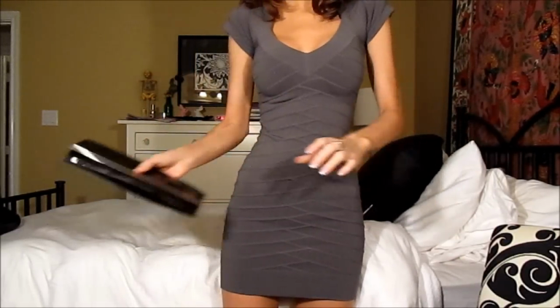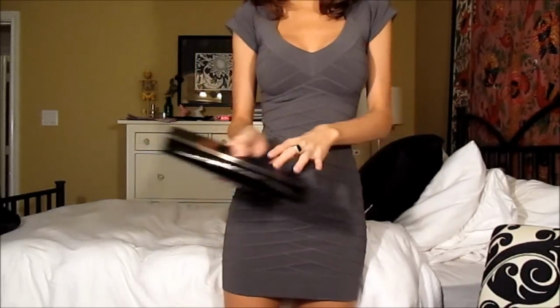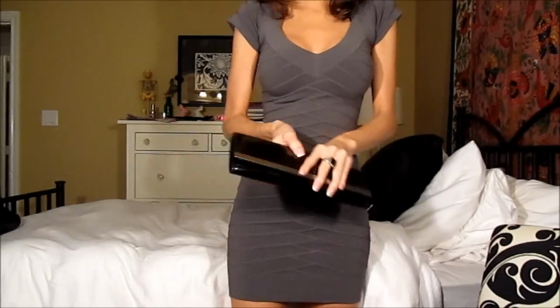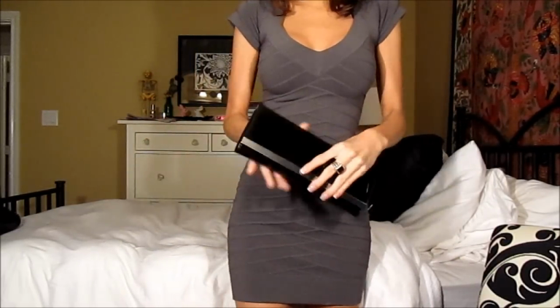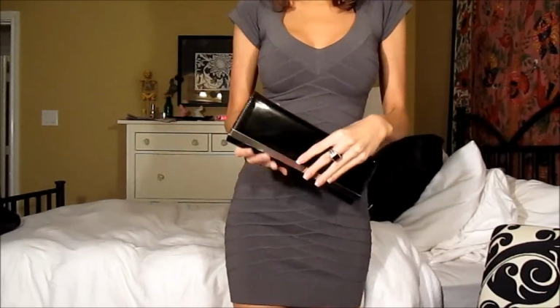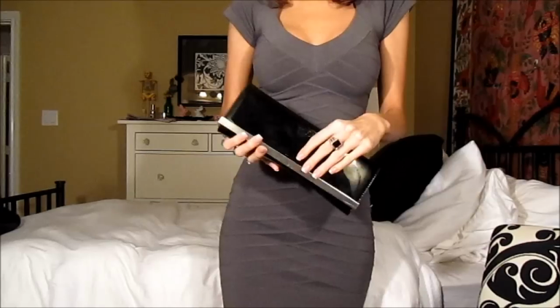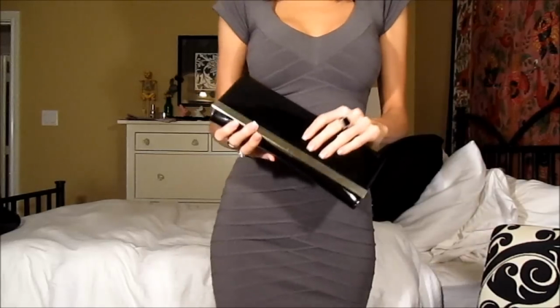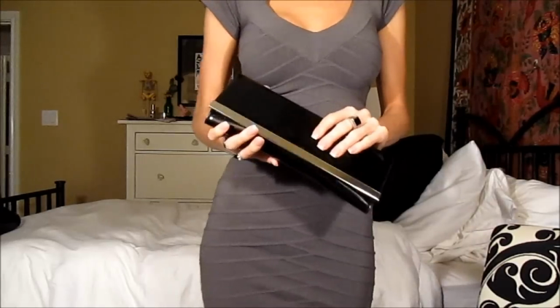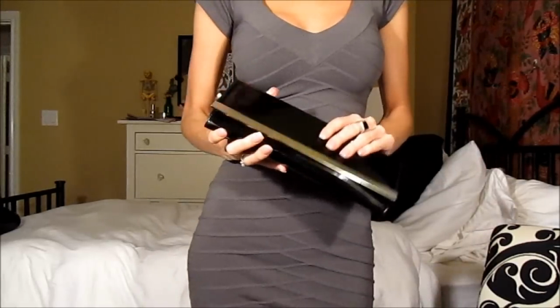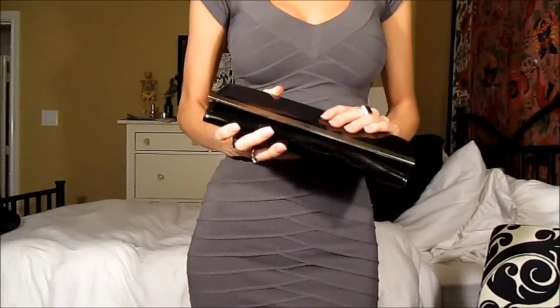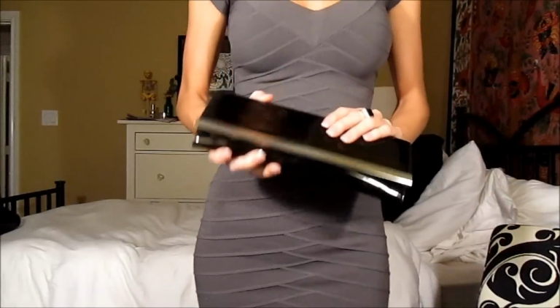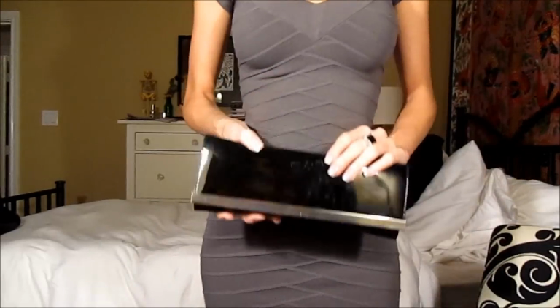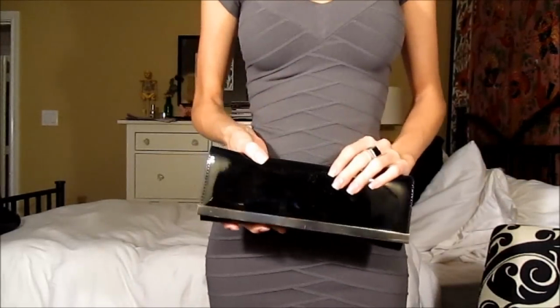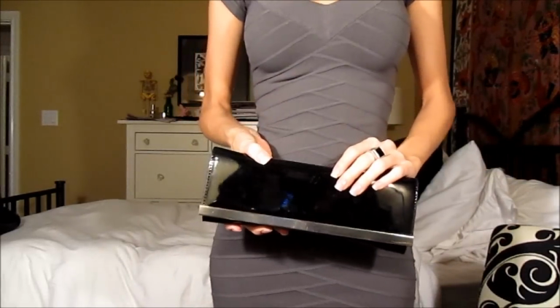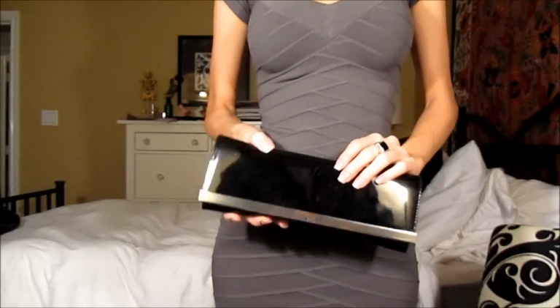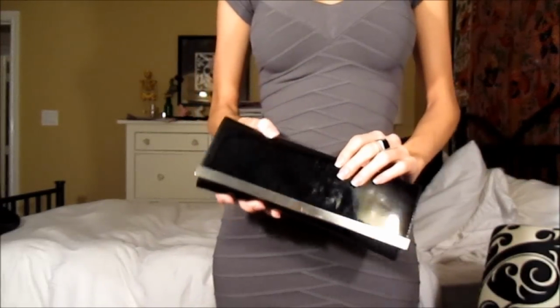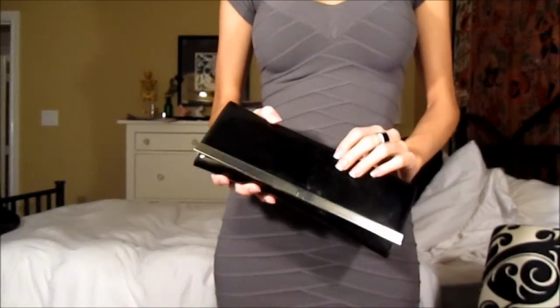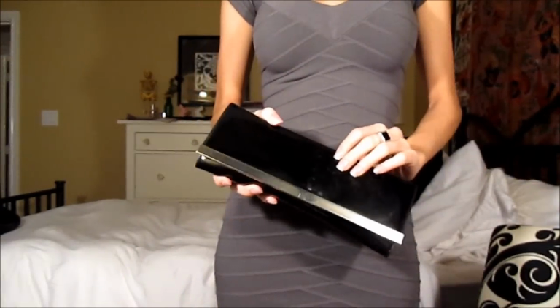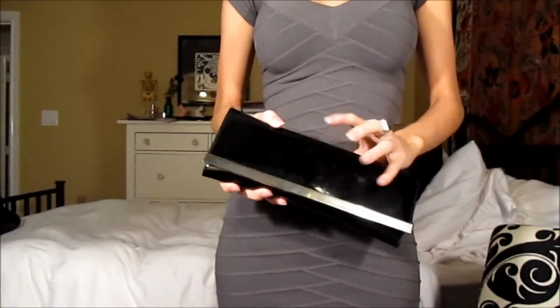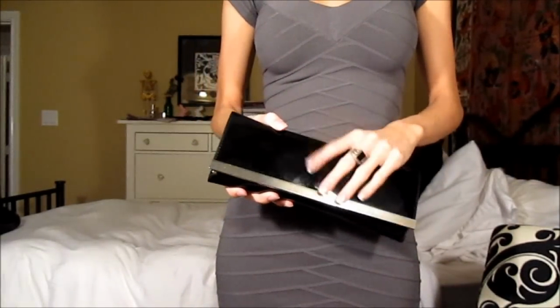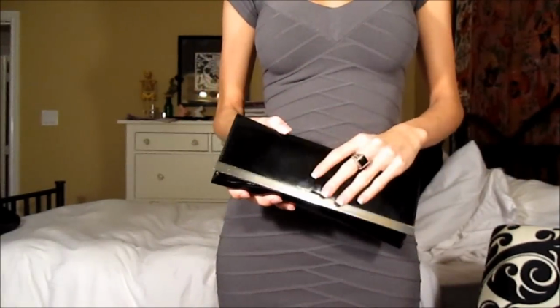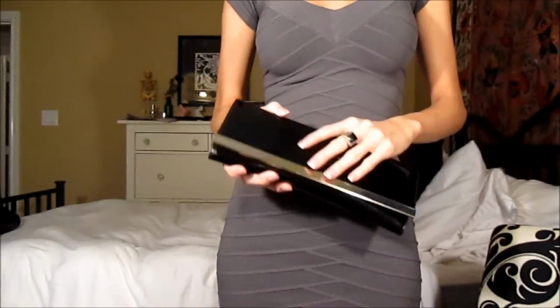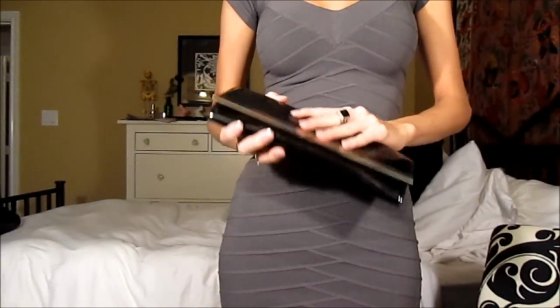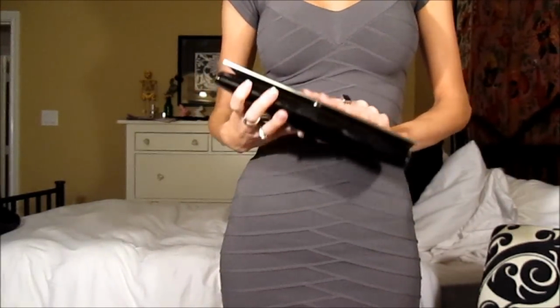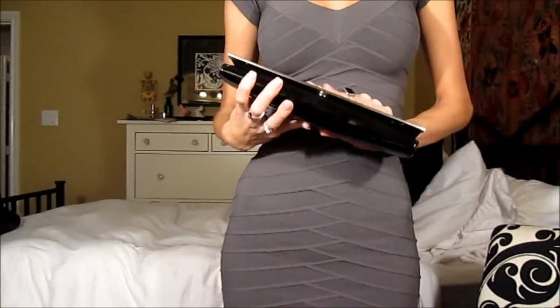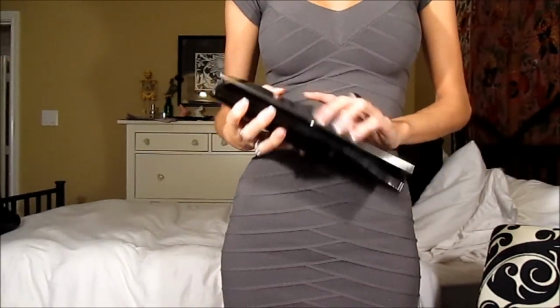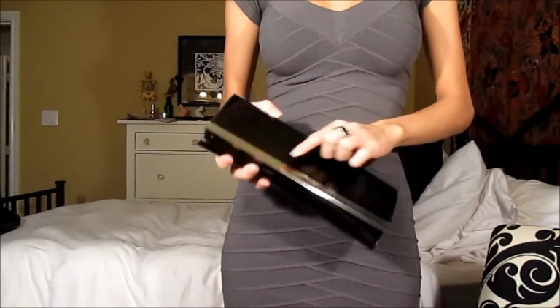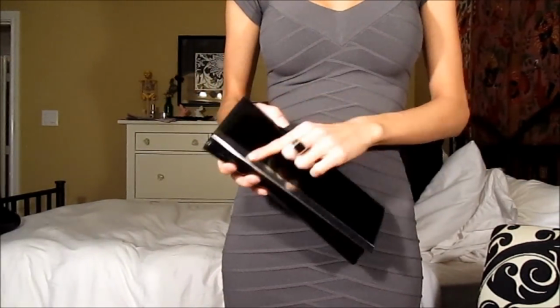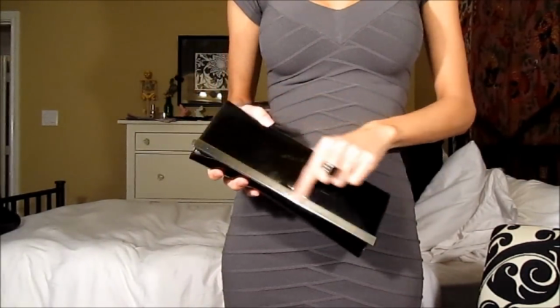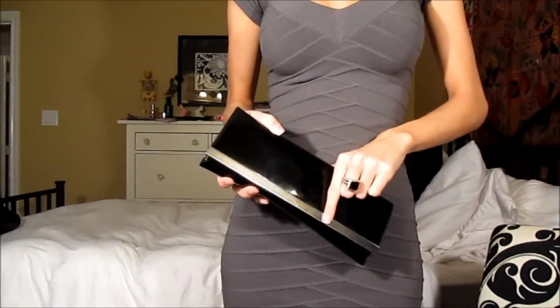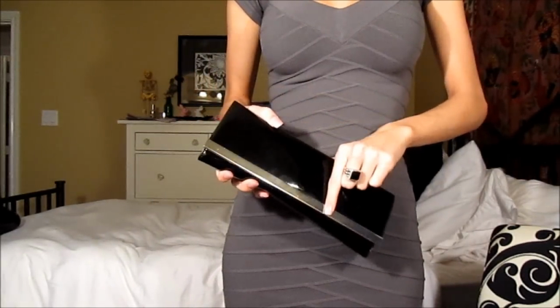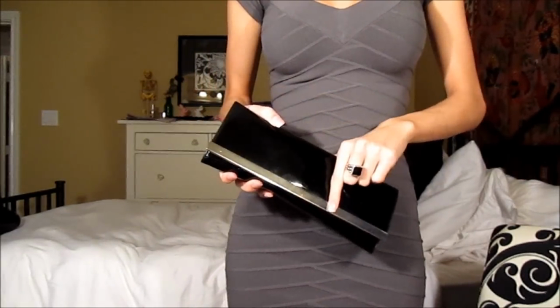I'm gonna use this purse — it's from Aldo. It's like a patent and it has a little silver detail.